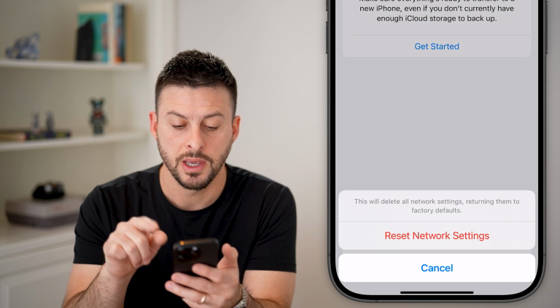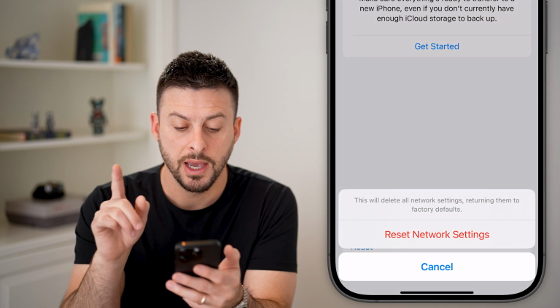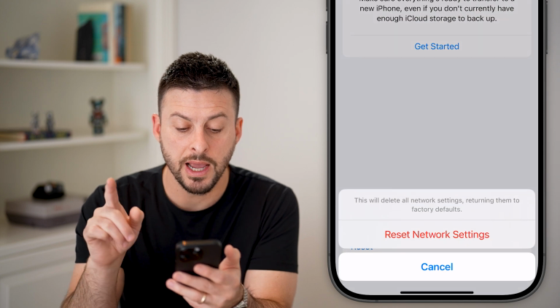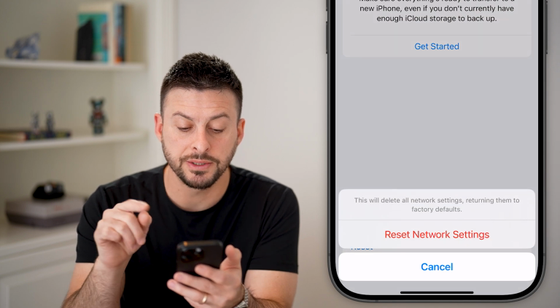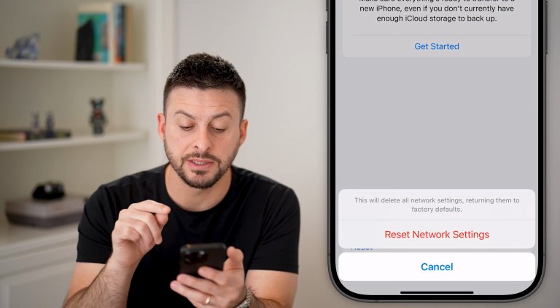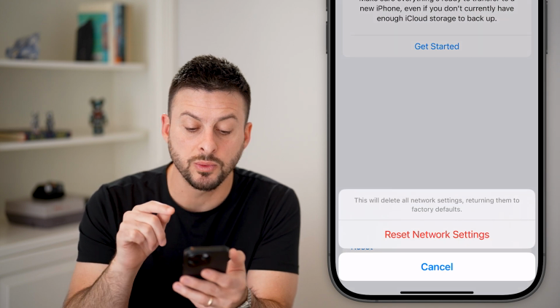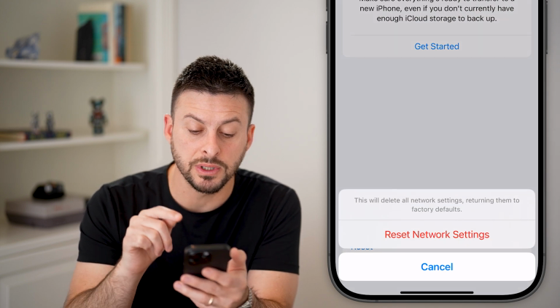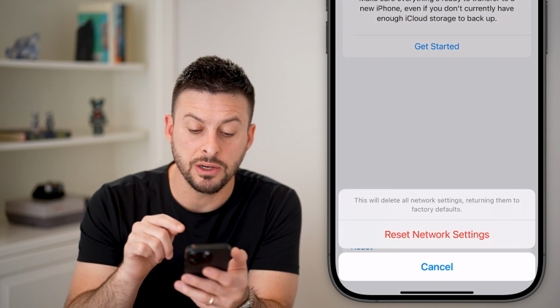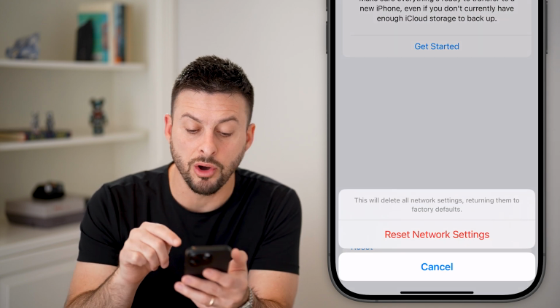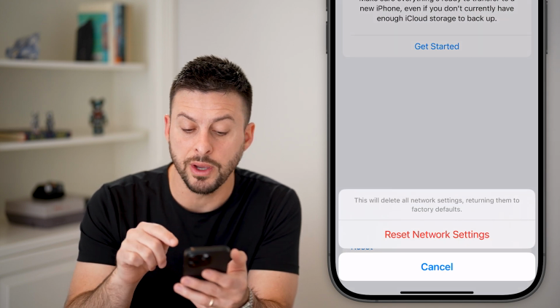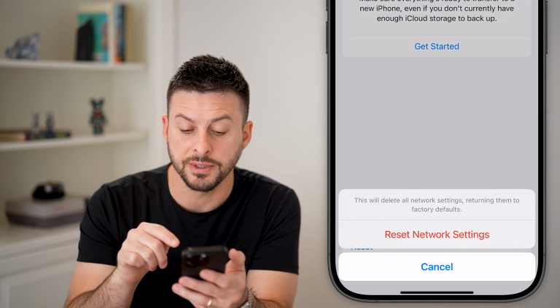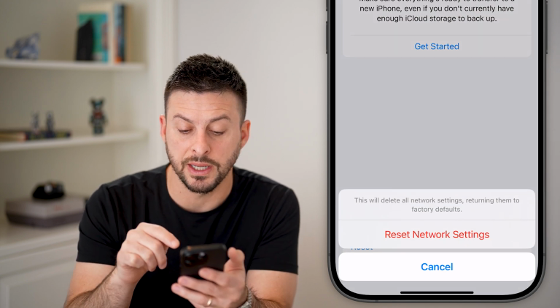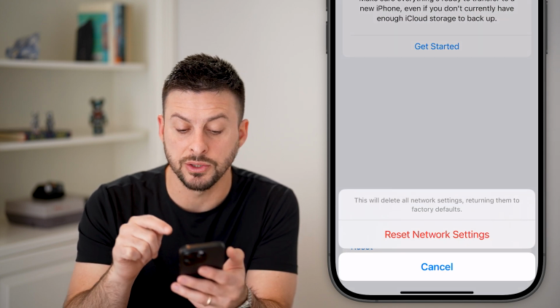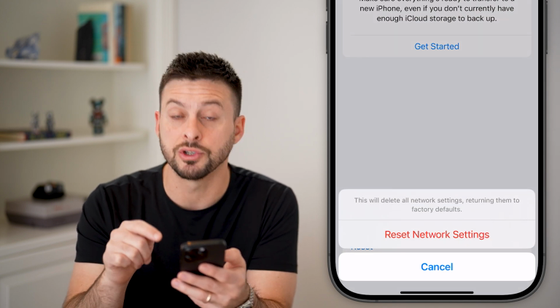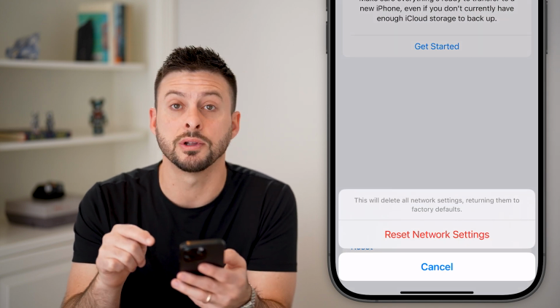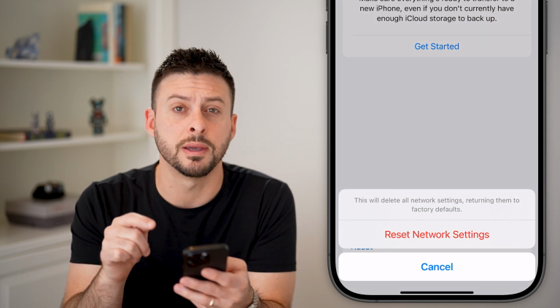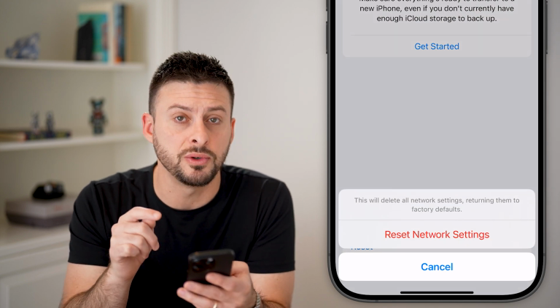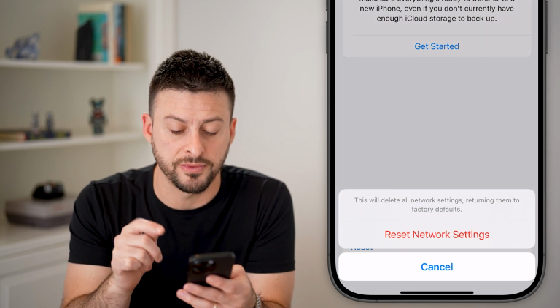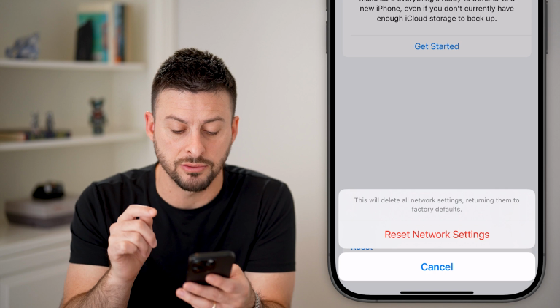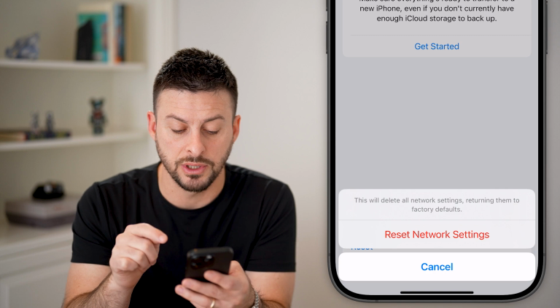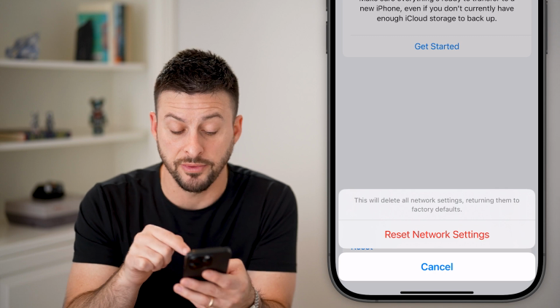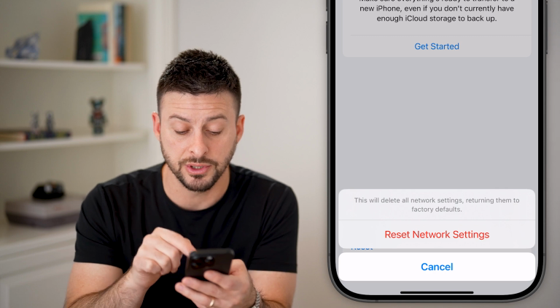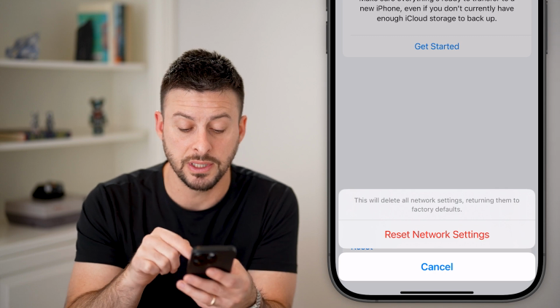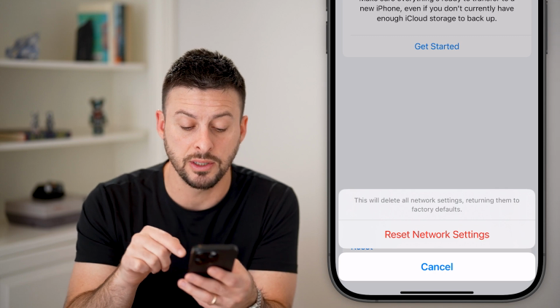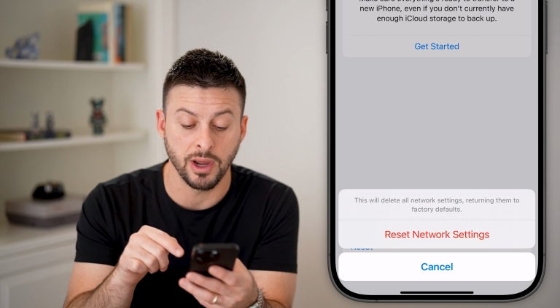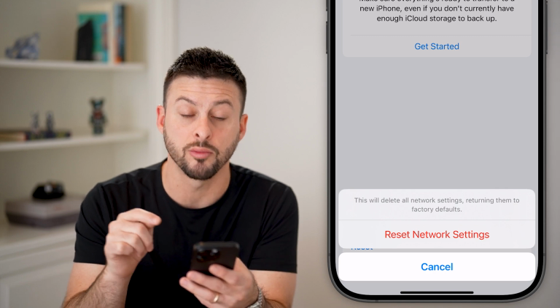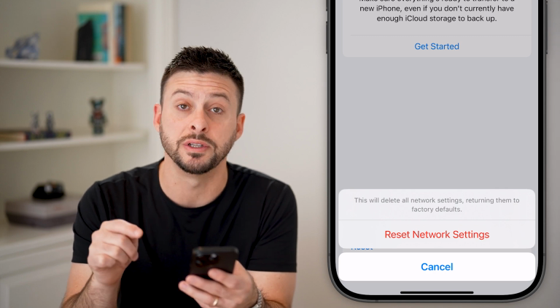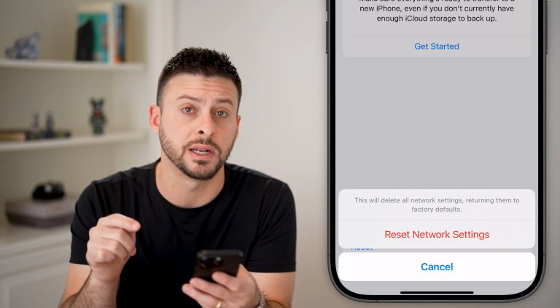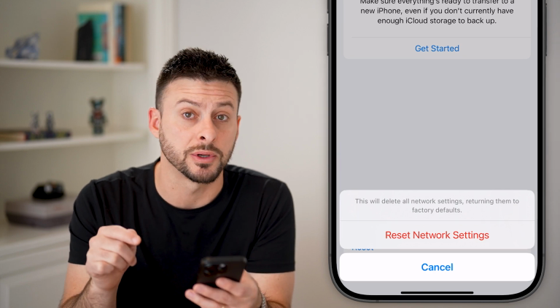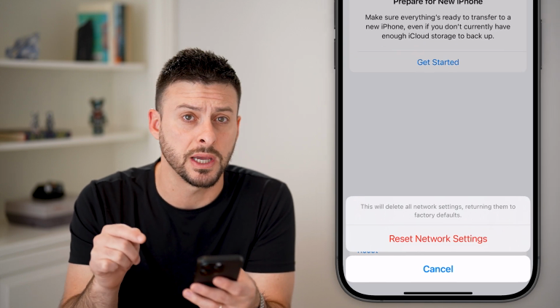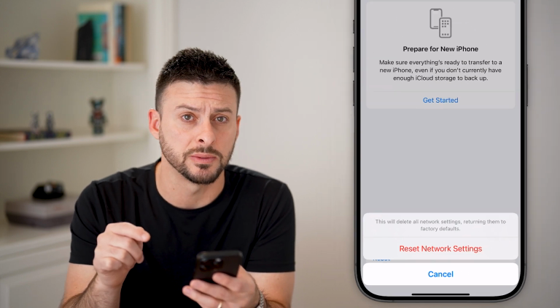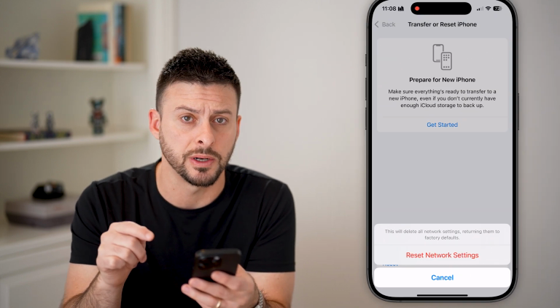It says this will delete all network settings, returning them to factory default. Just hit the red Reset Network Settings button.